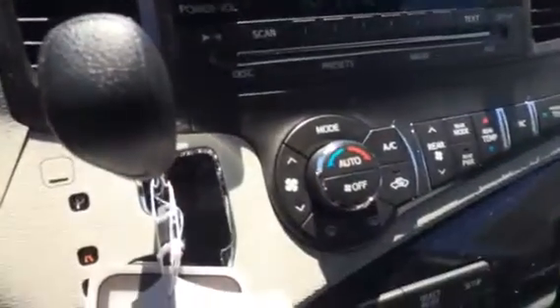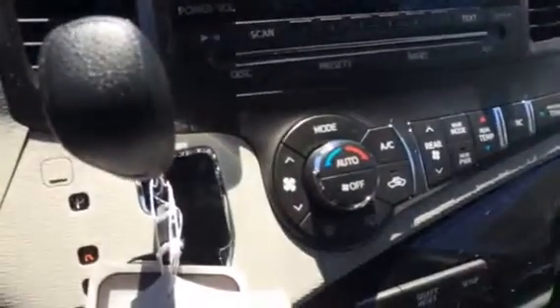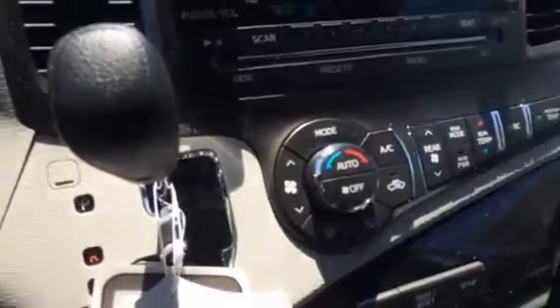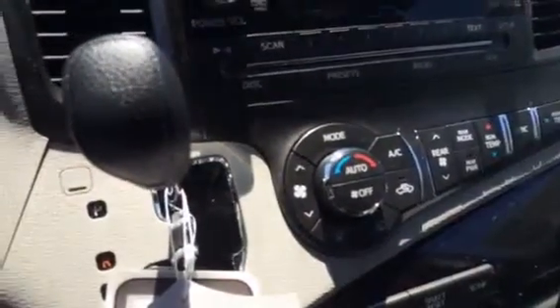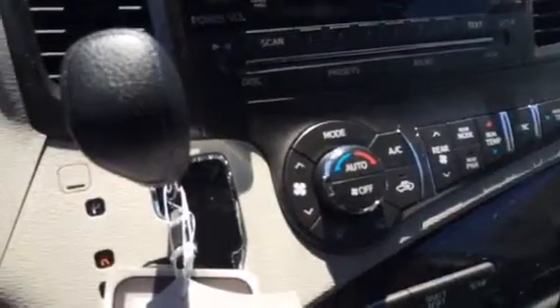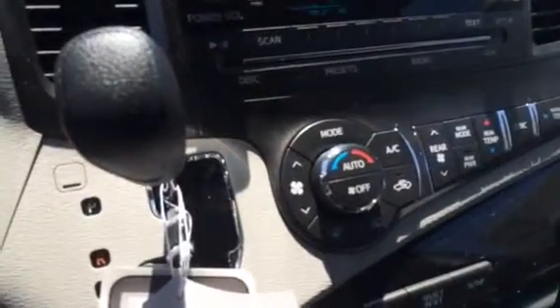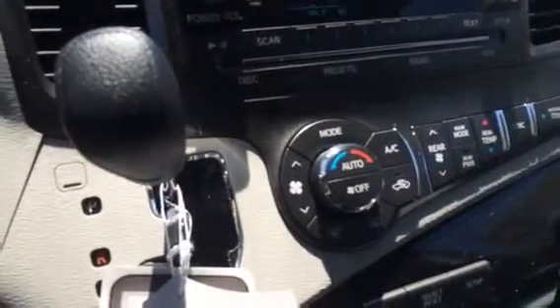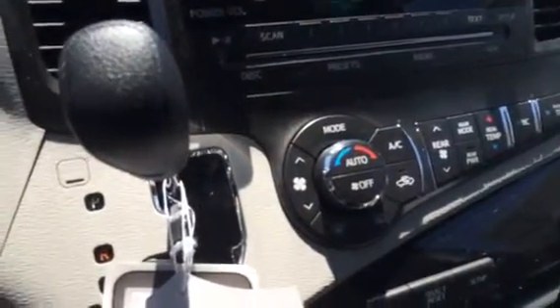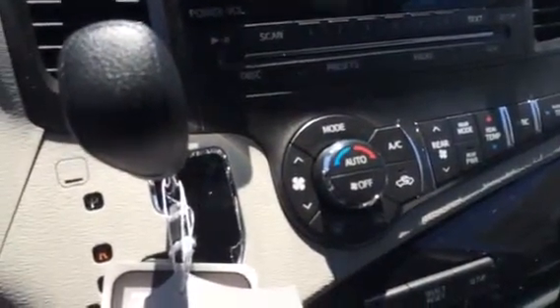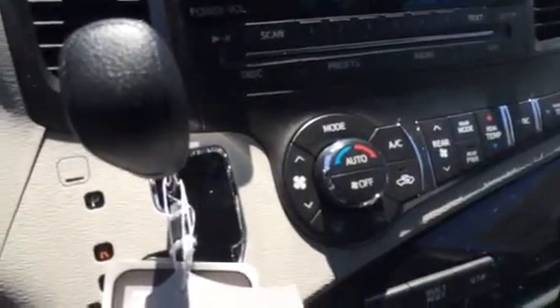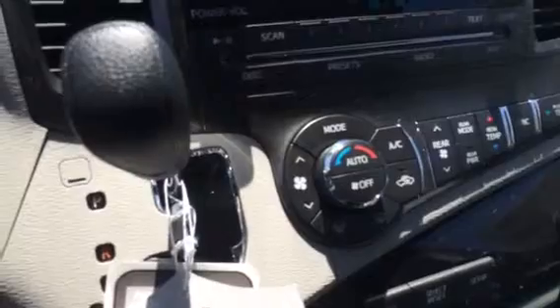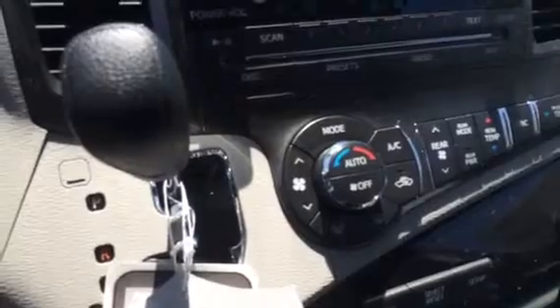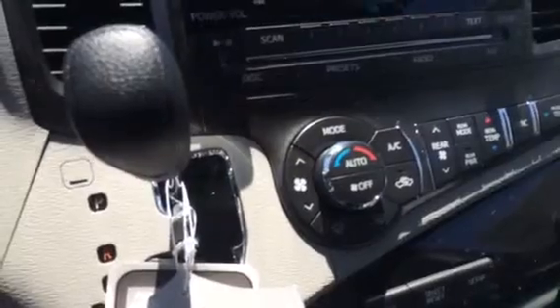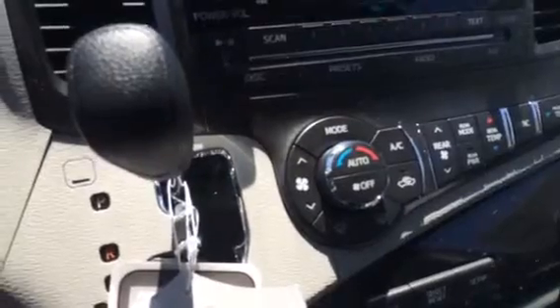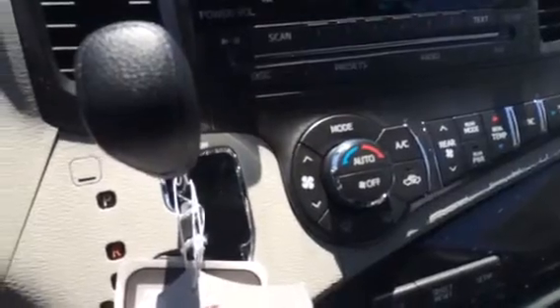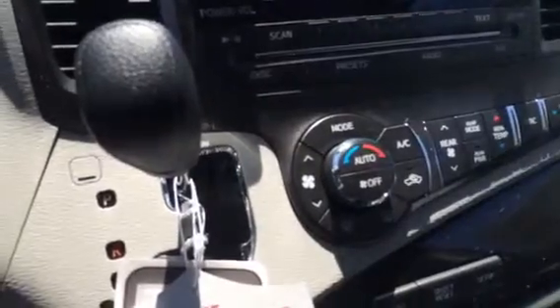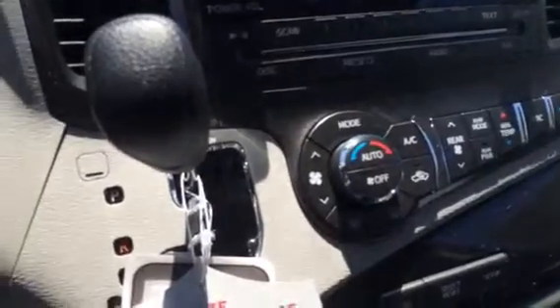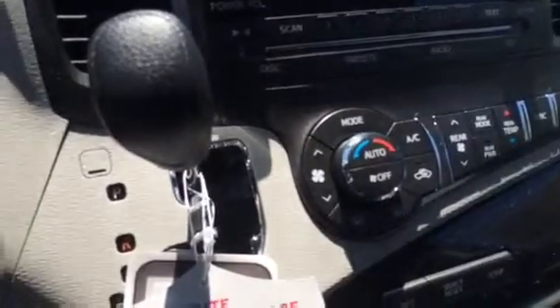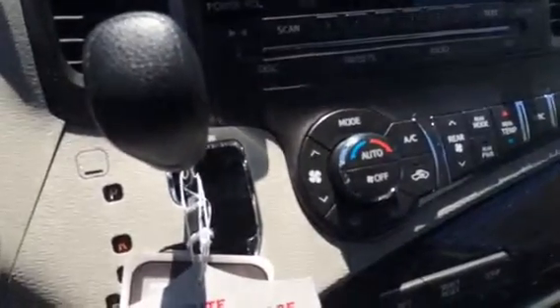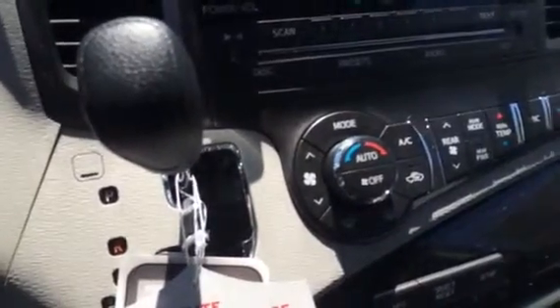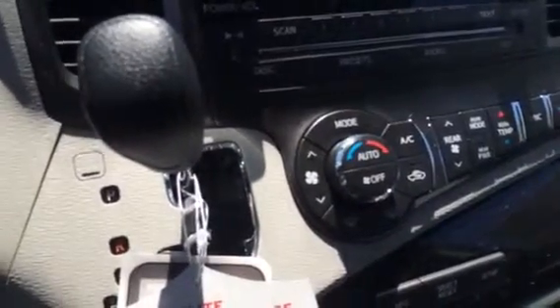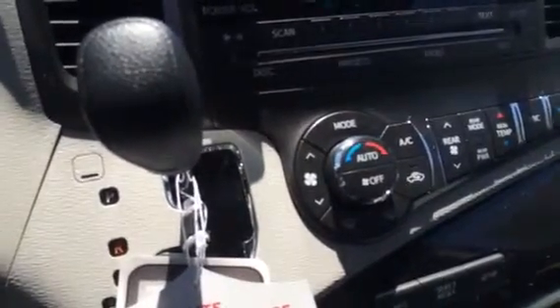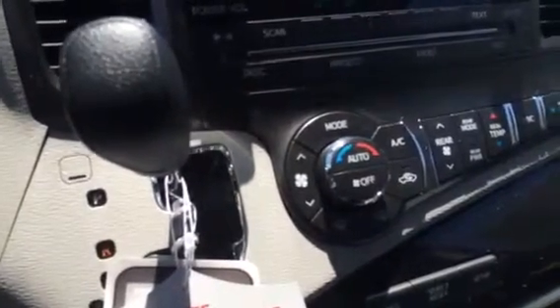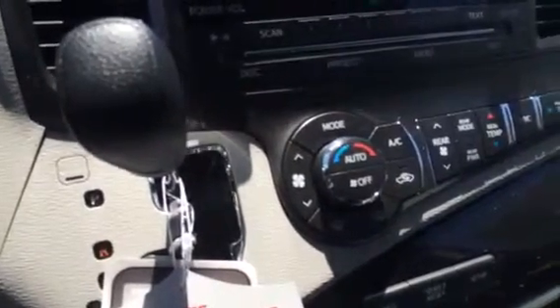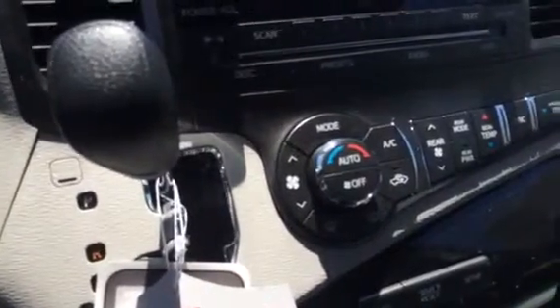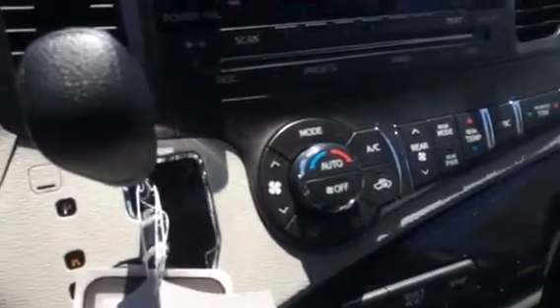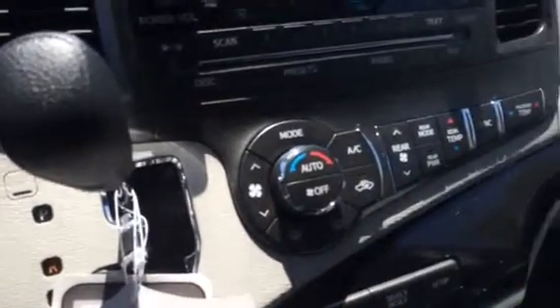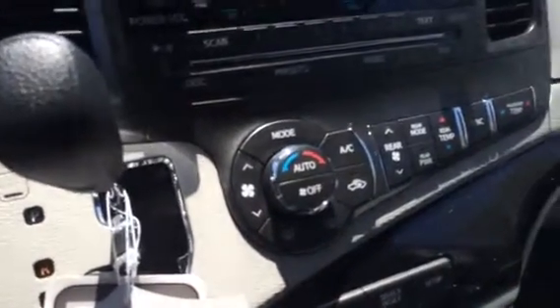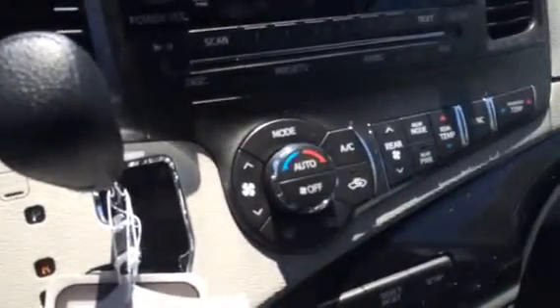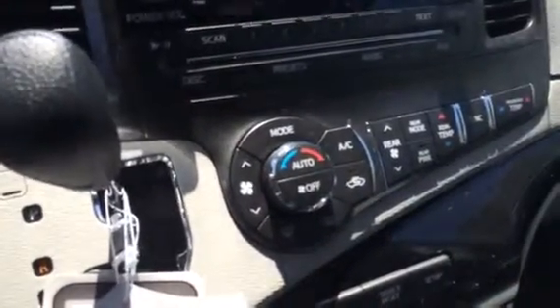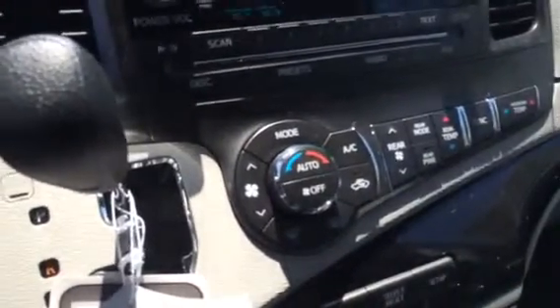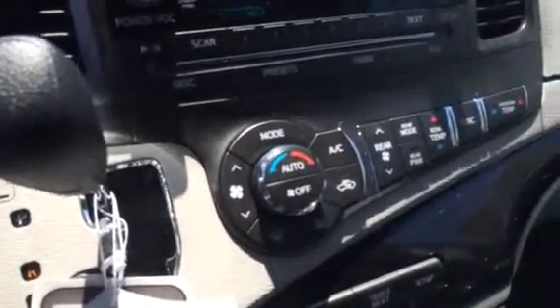You've got a tri-zone climate control here — driver side and passenger side temperature control as well as a rear zone.